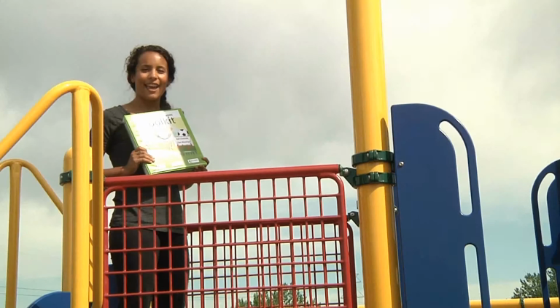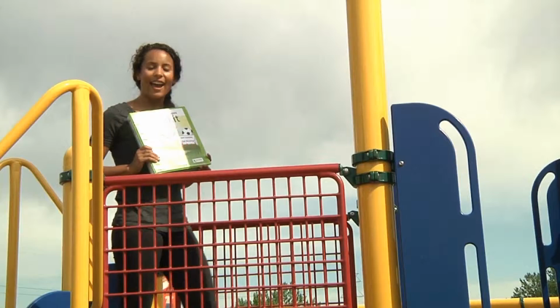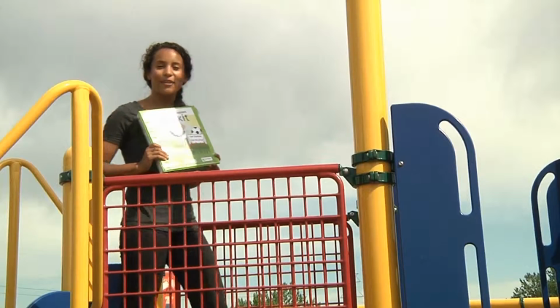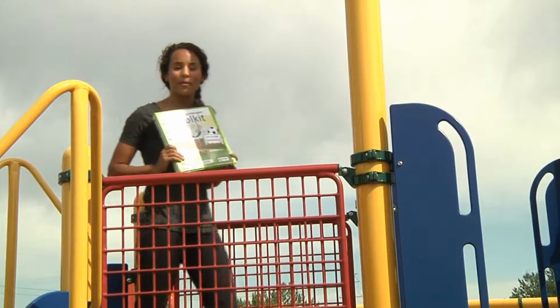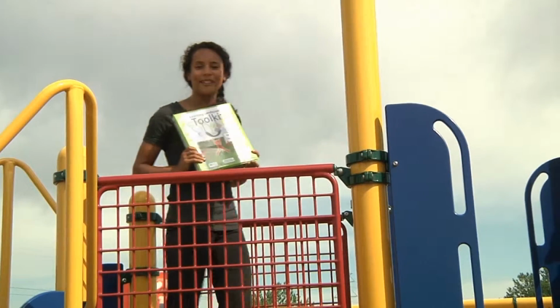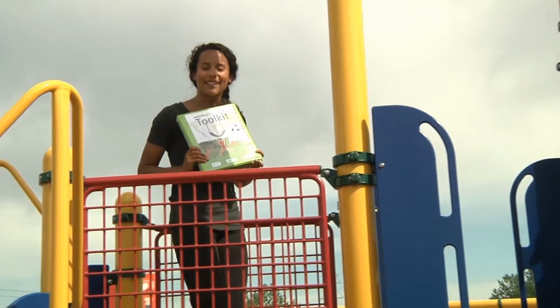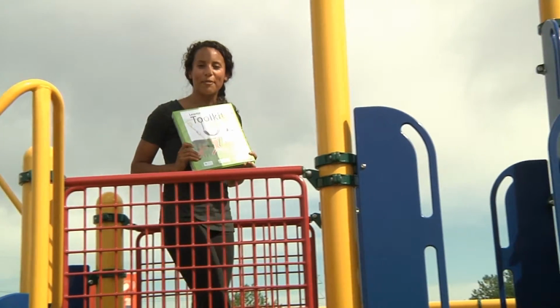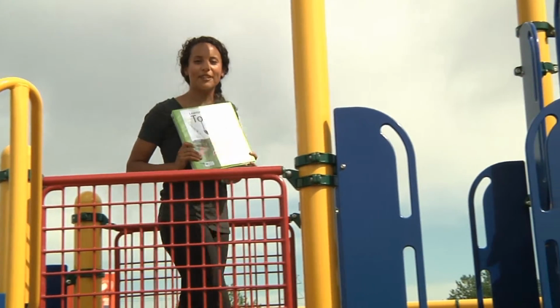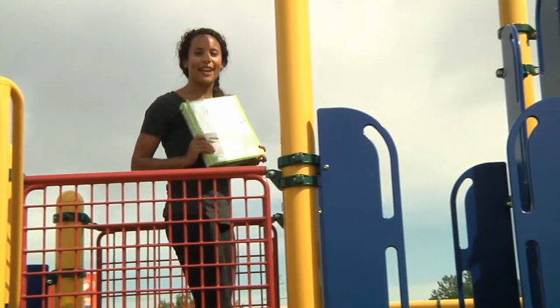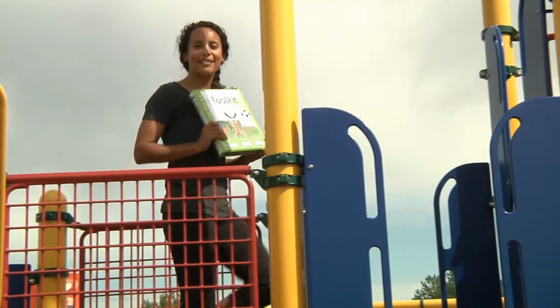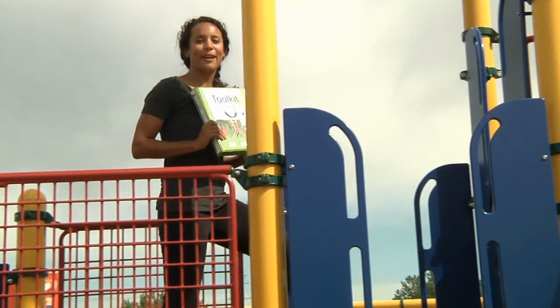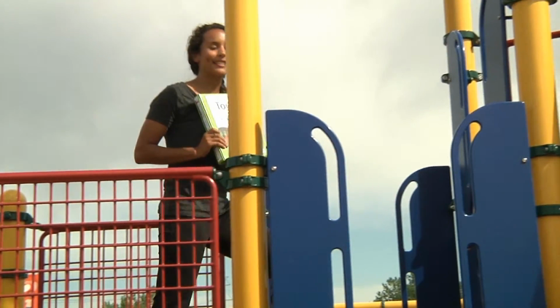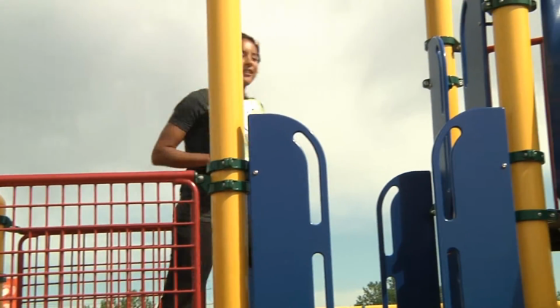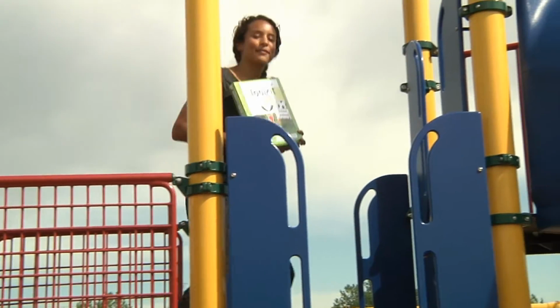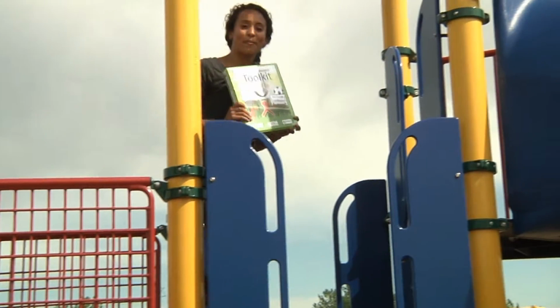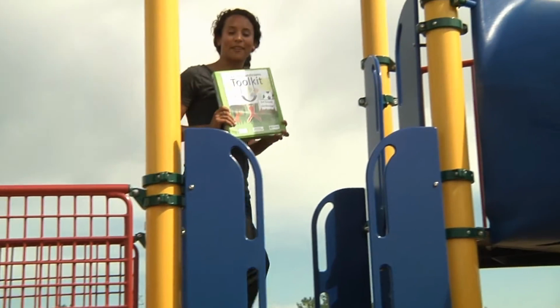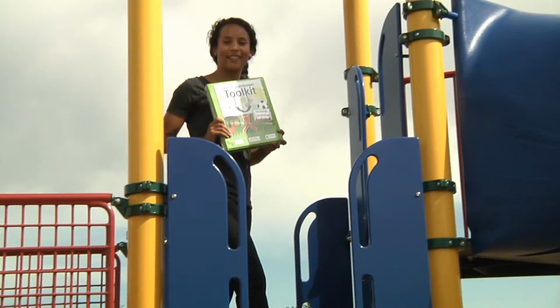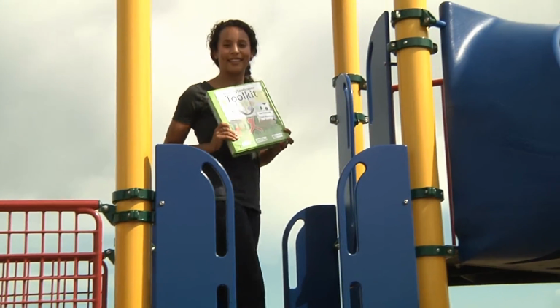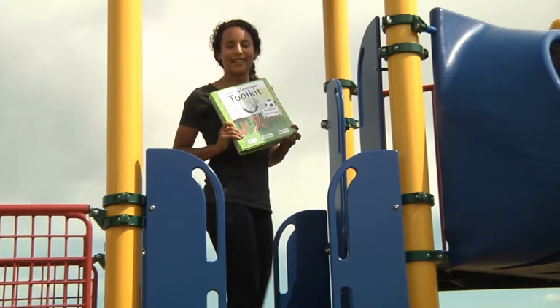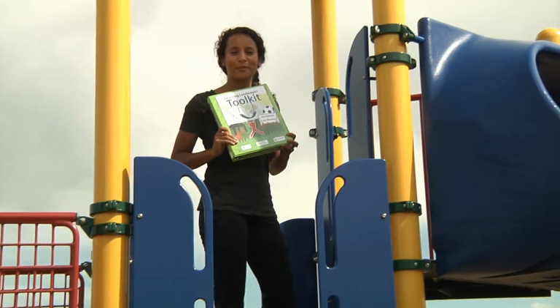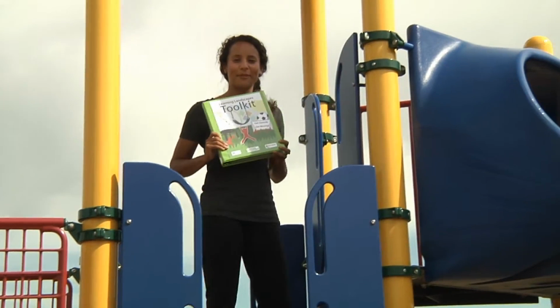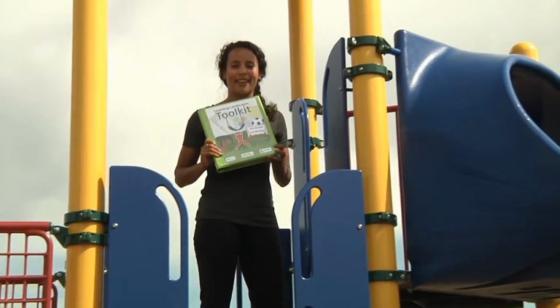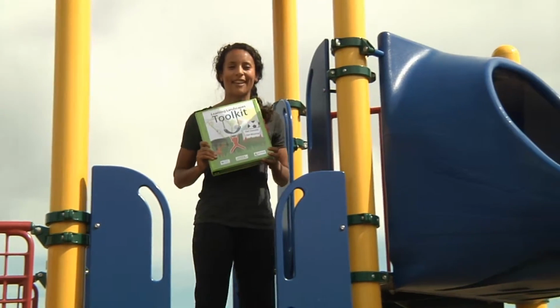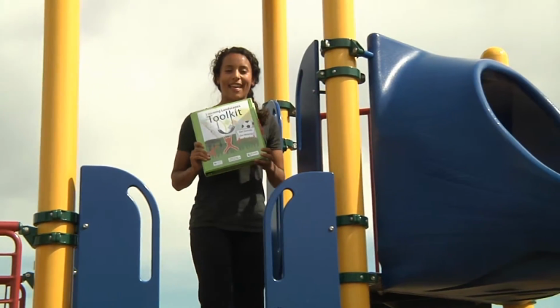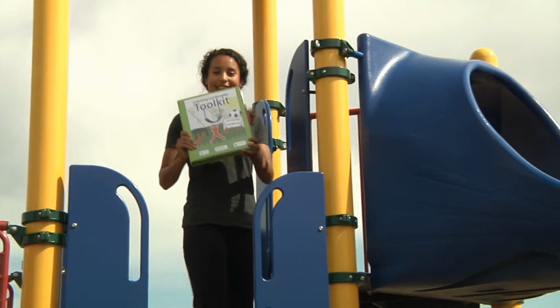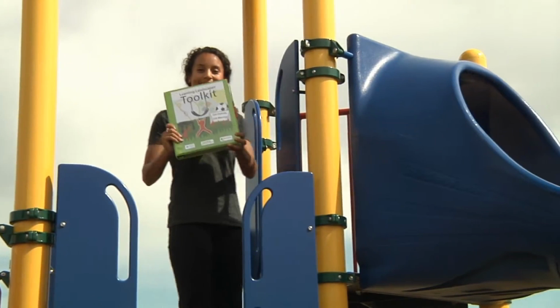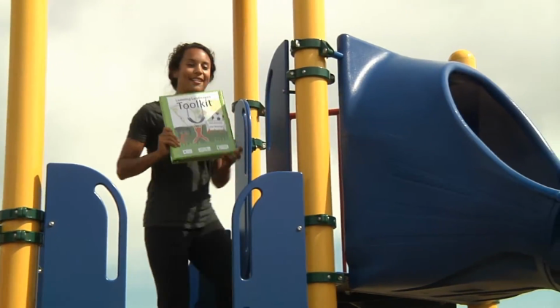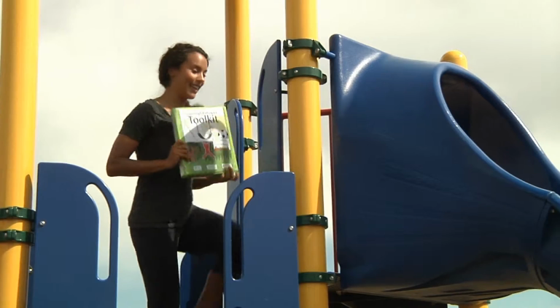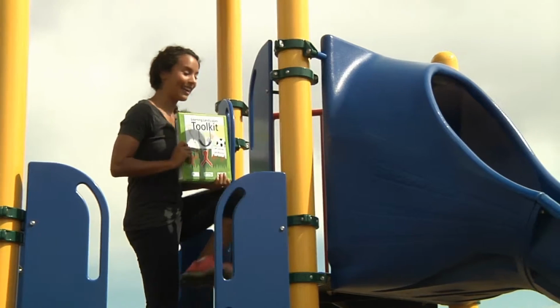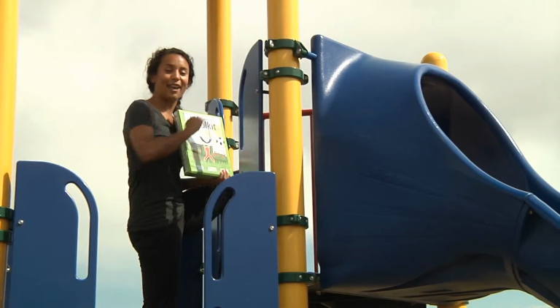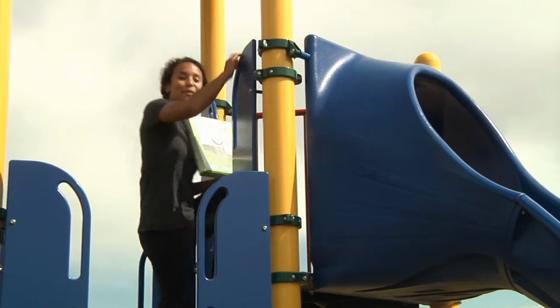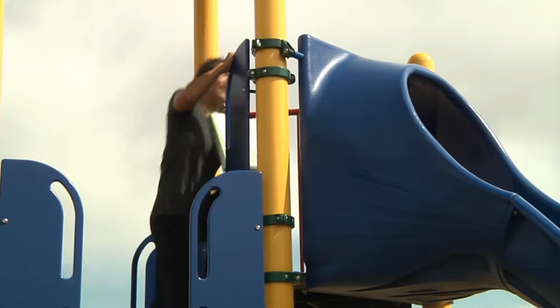Hi everyone! Today we're going to try out some activities from the learning landscapes toolkit. Let's get outside and get moving!